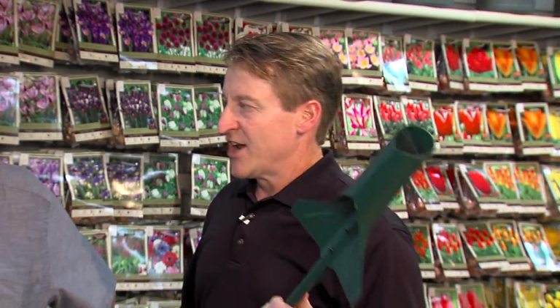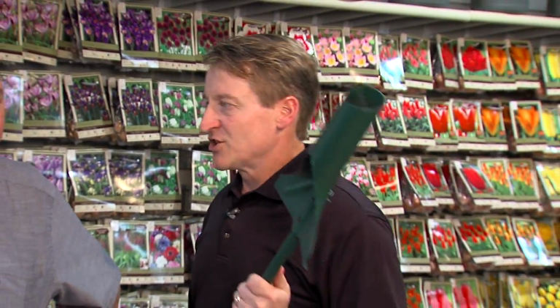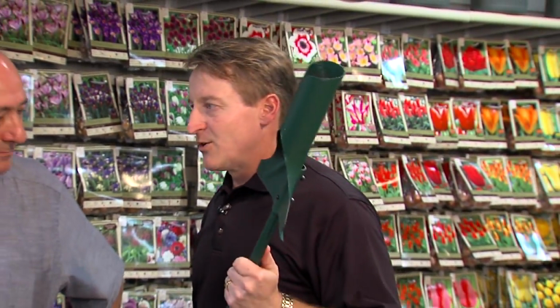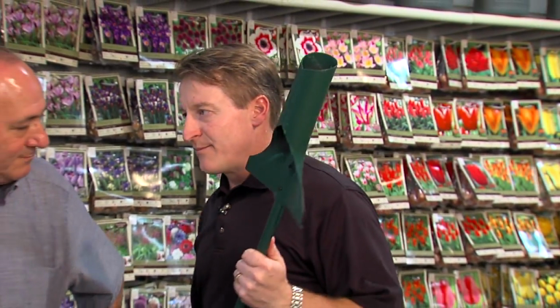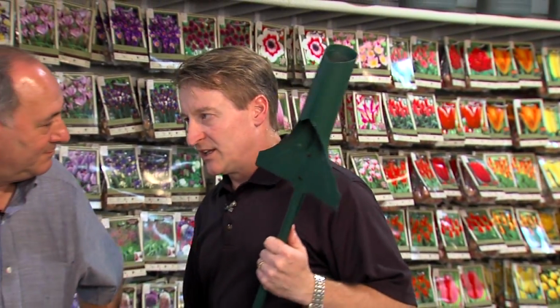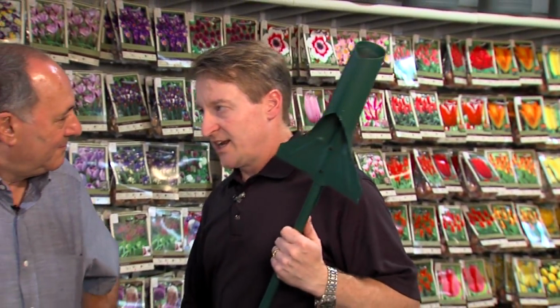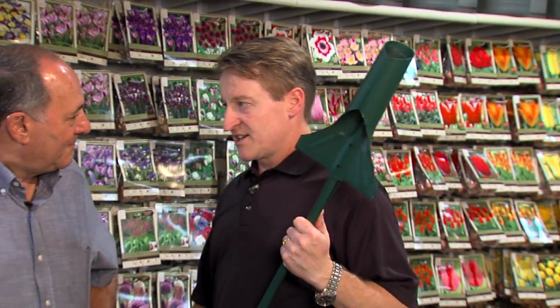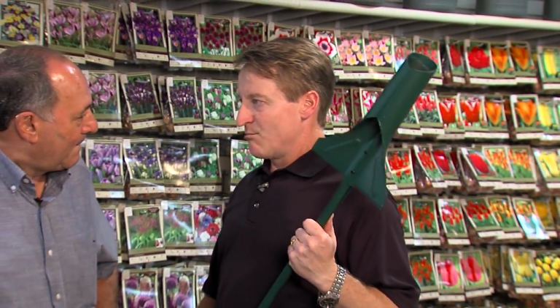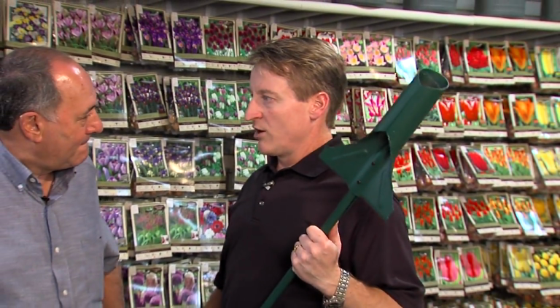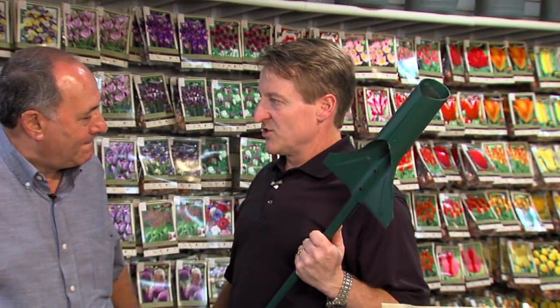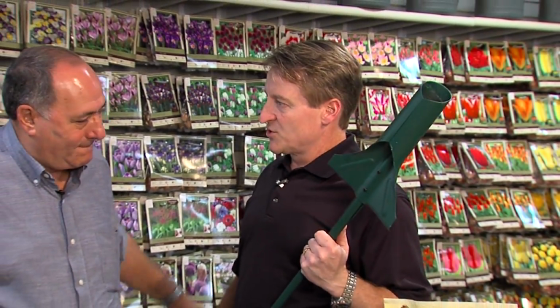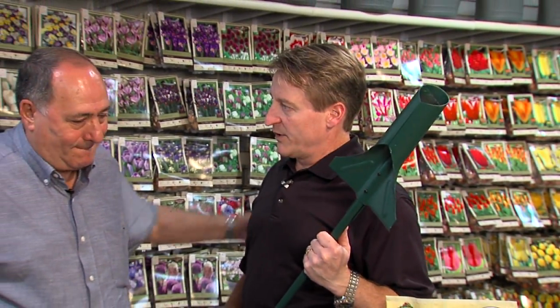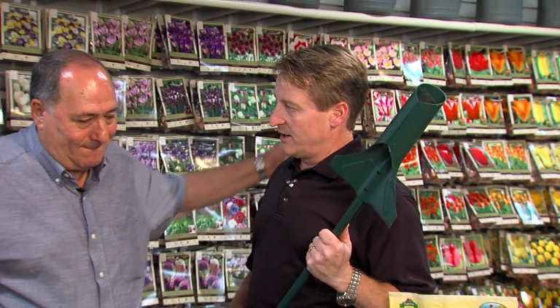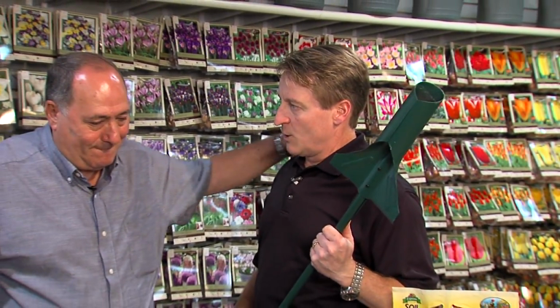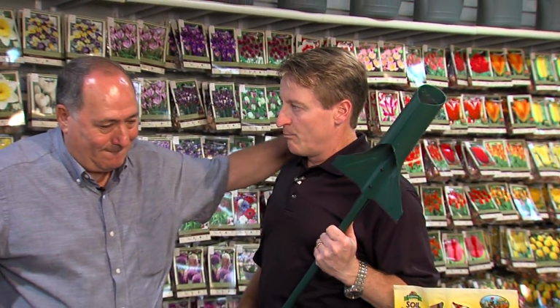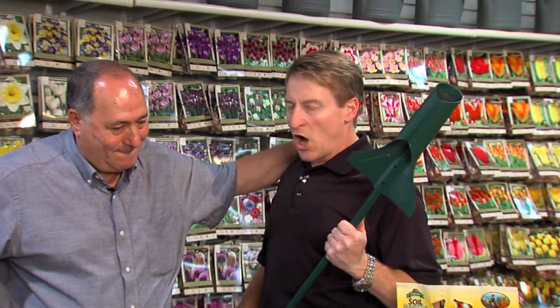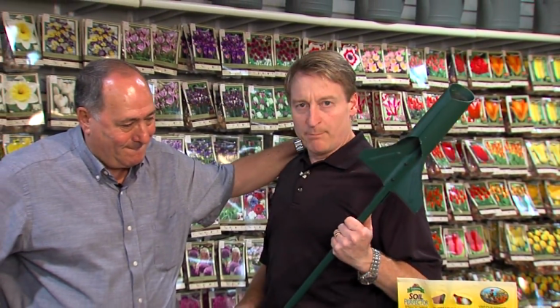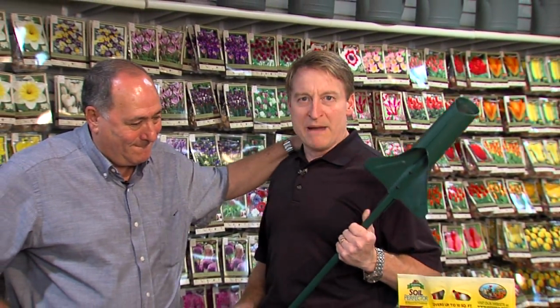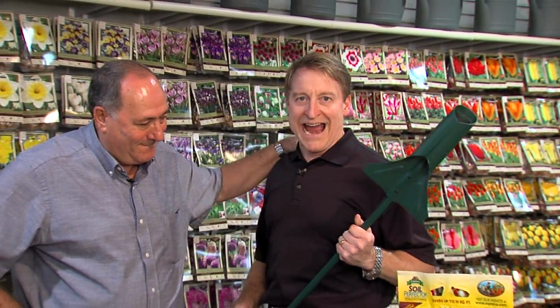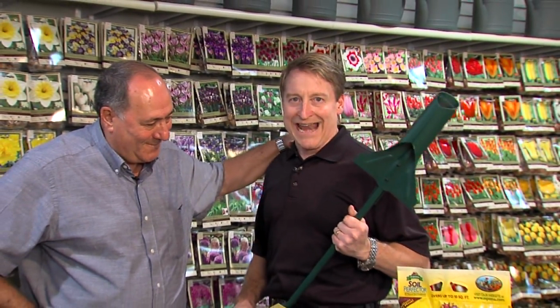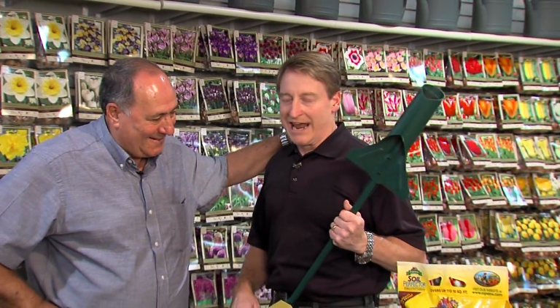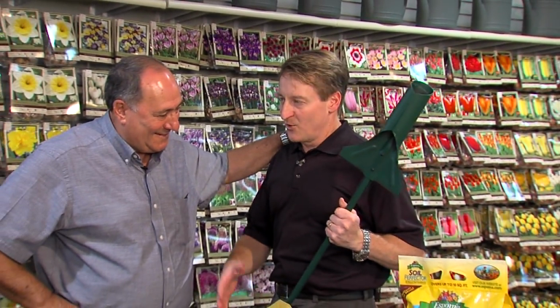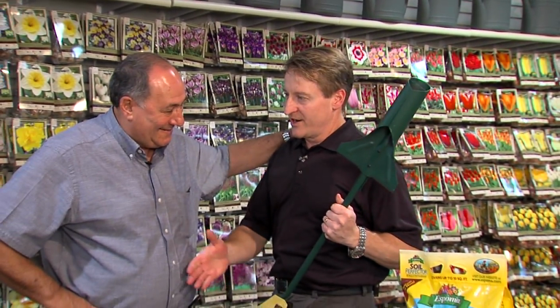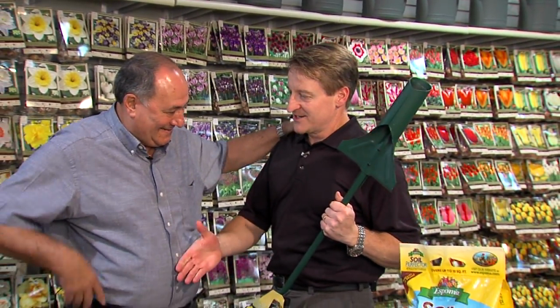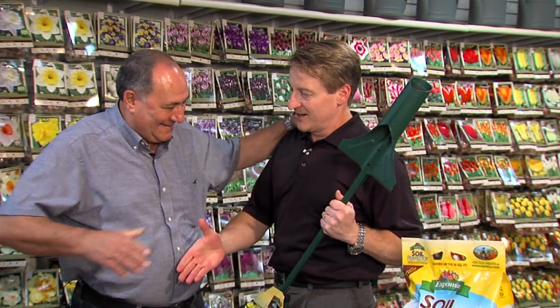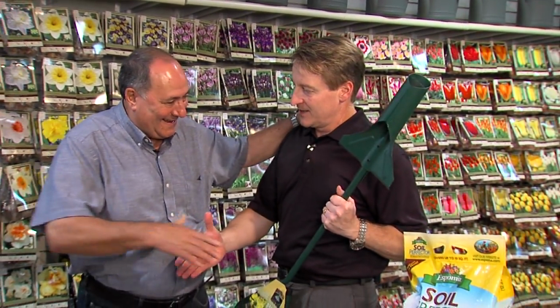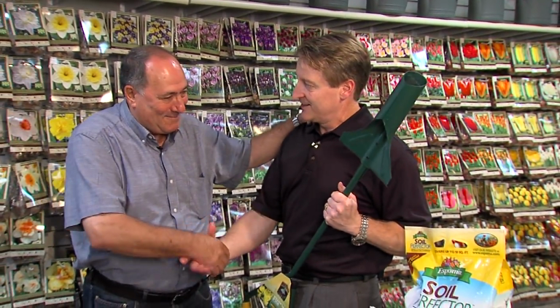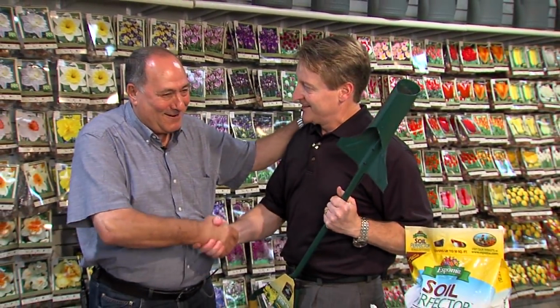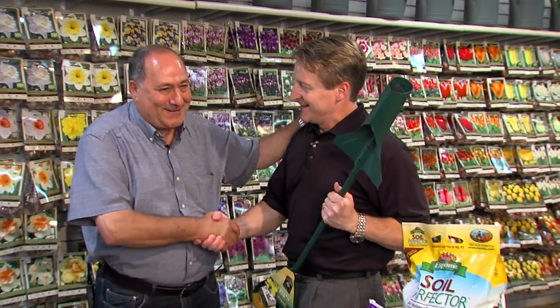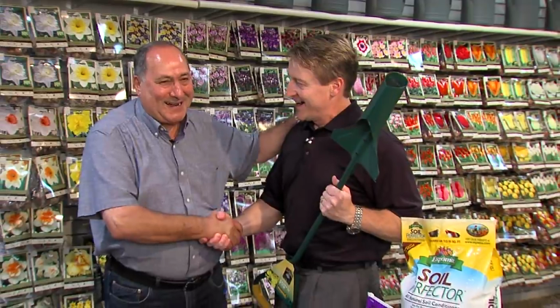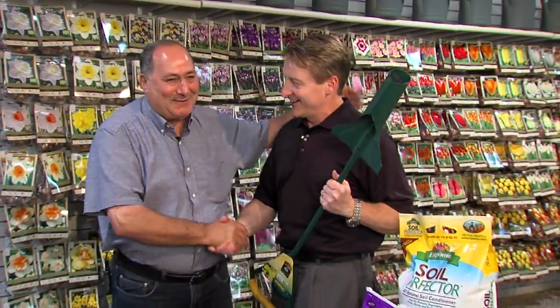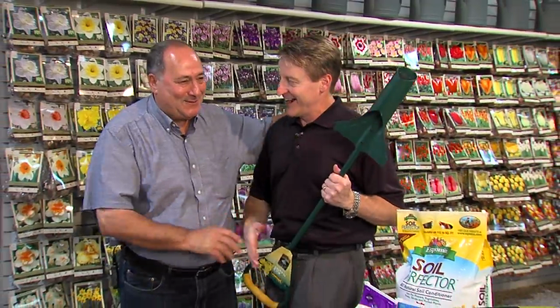Angelo, I'm the latest Marvel Superhero, Bulb Man. How are you, sir? Hi, Mark. How are you?